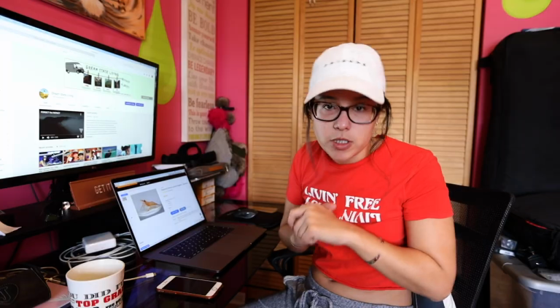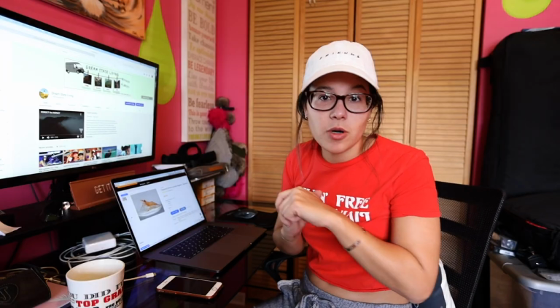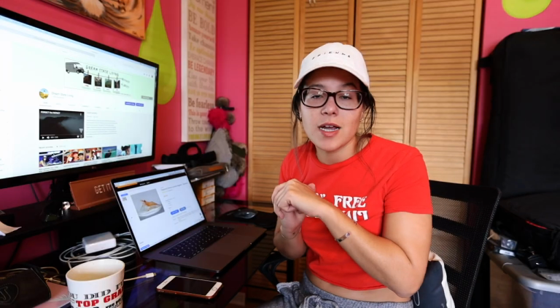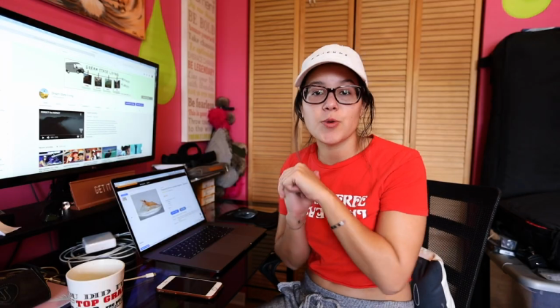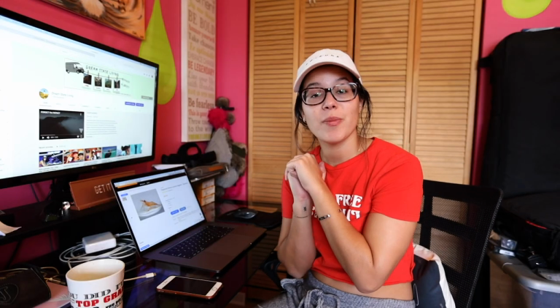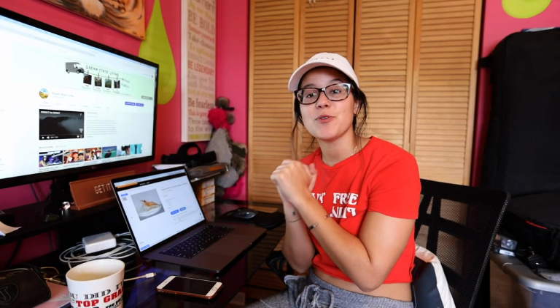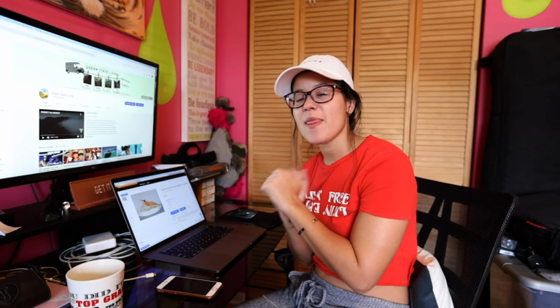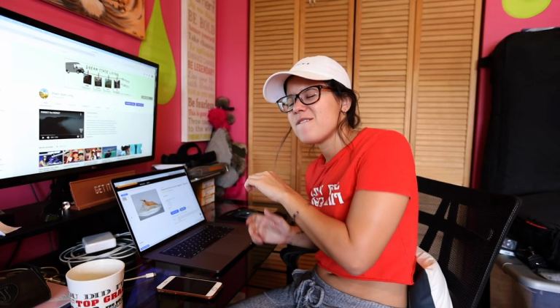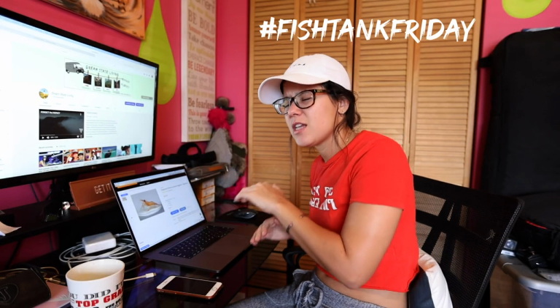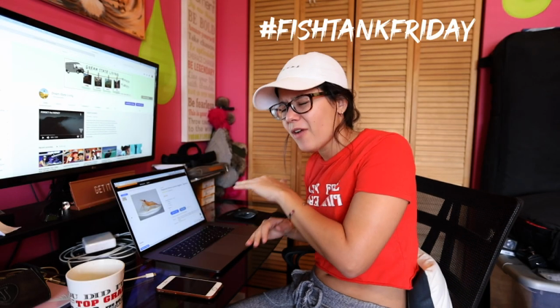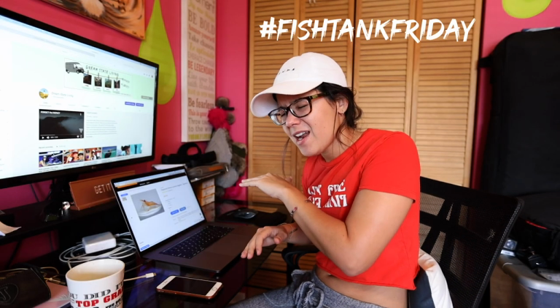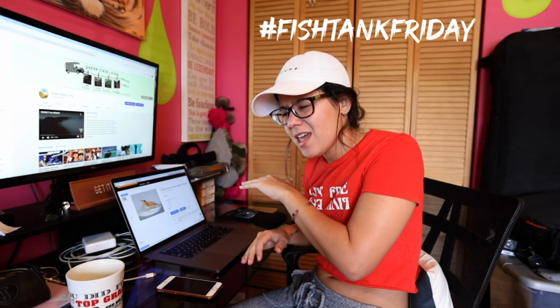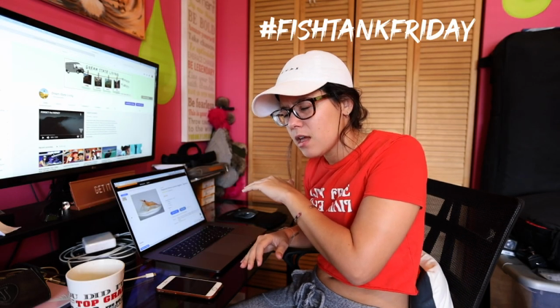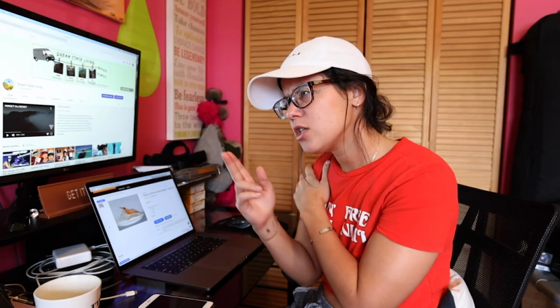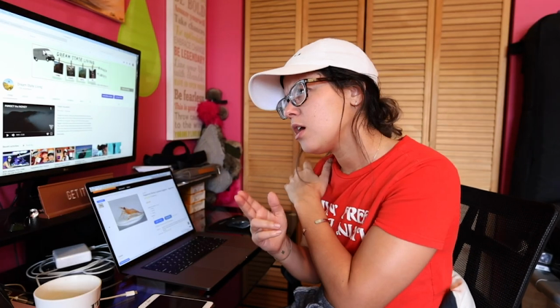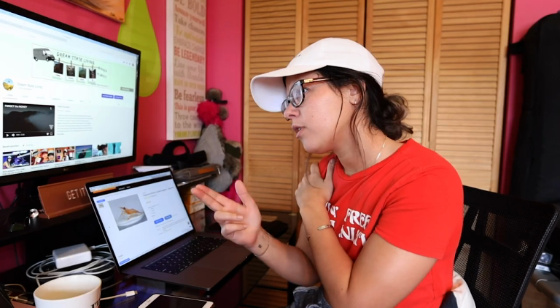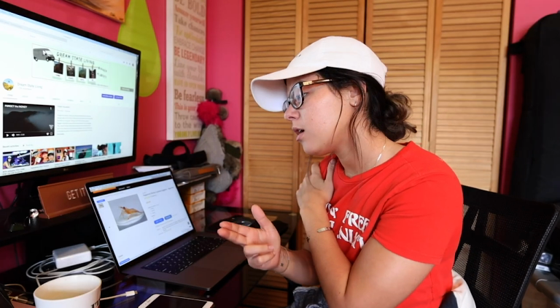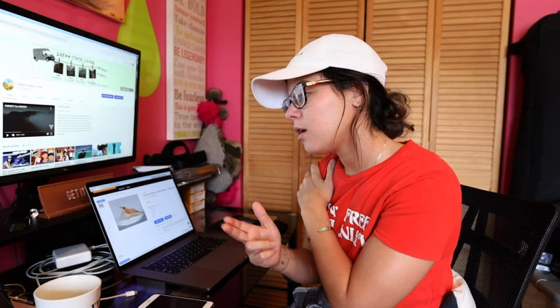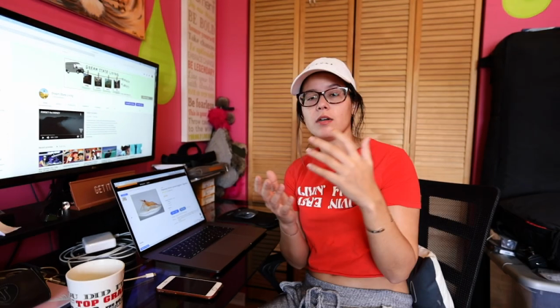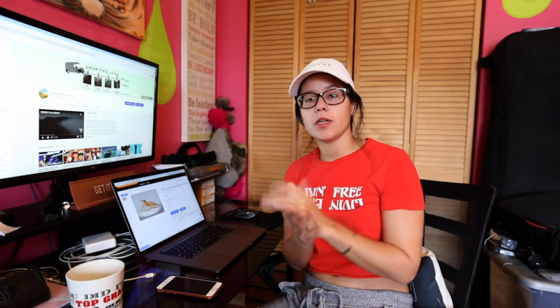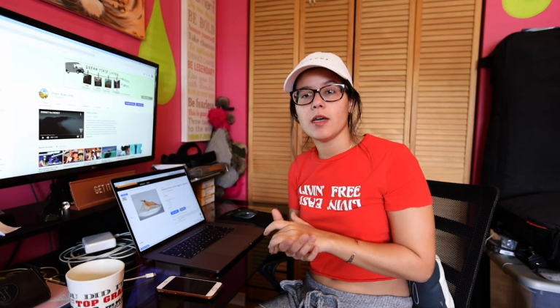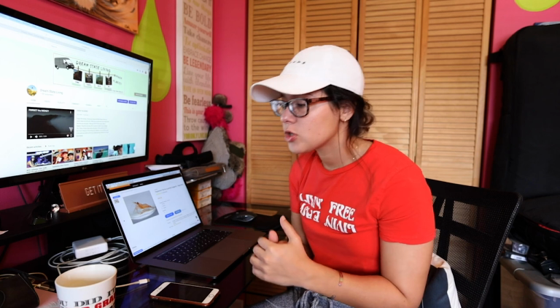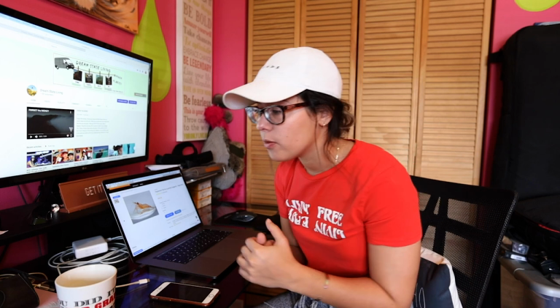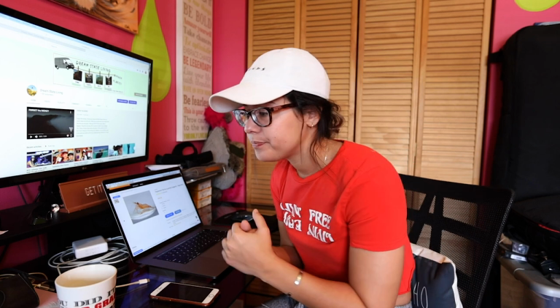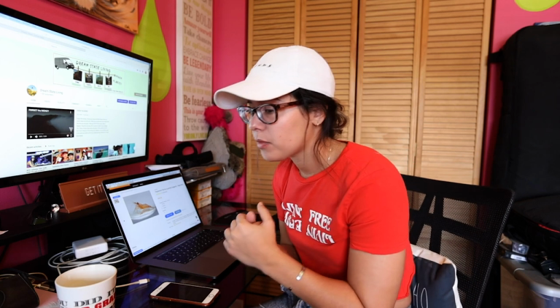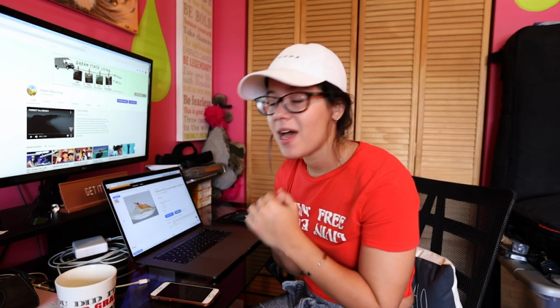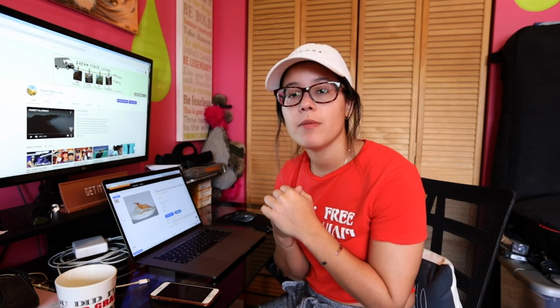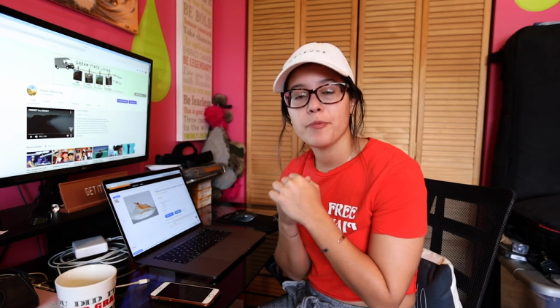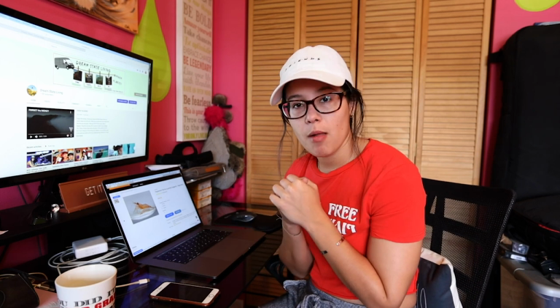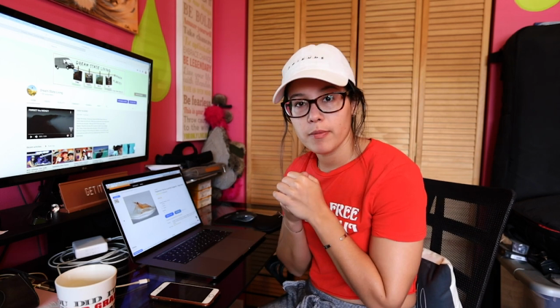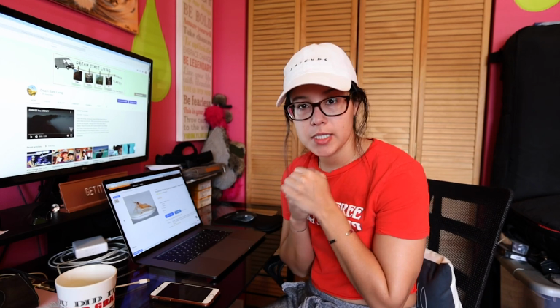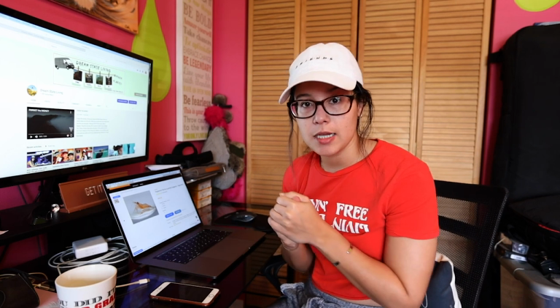What's going on guys, welcome back to another Fish Tank Friday. I'm having a bit of a problem with my tank.